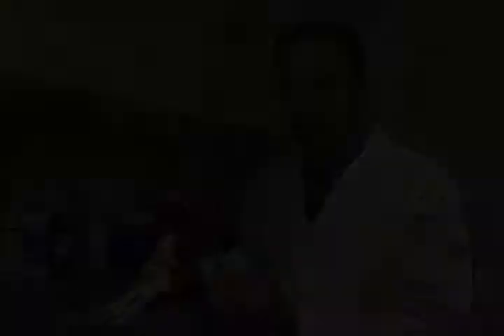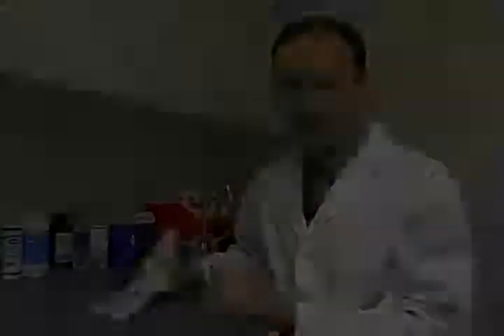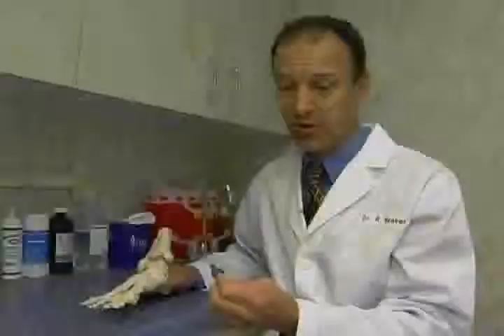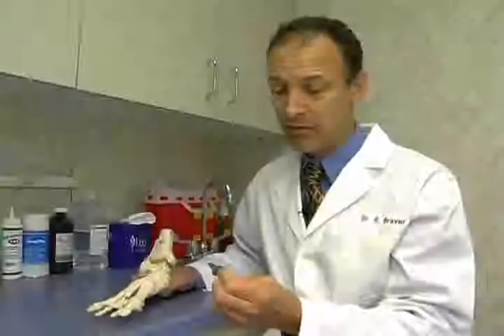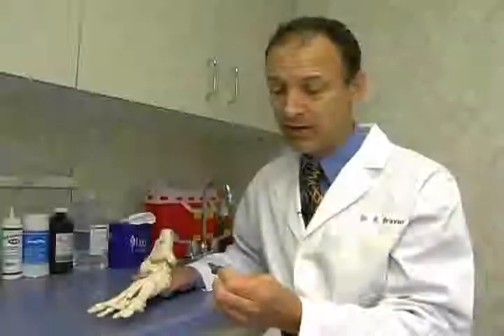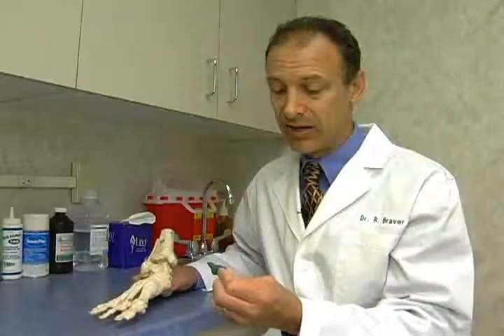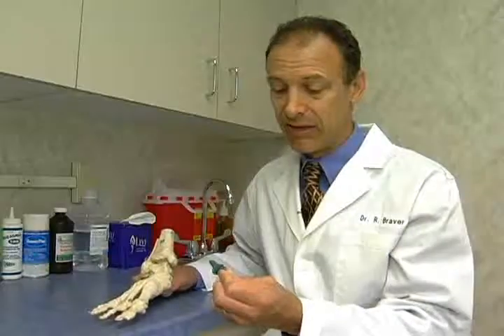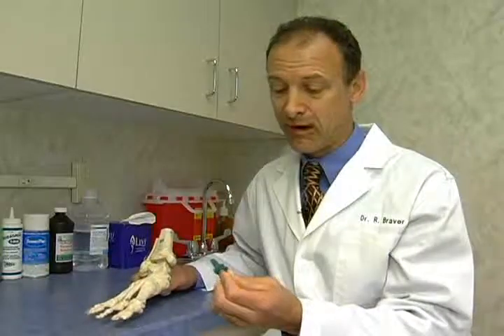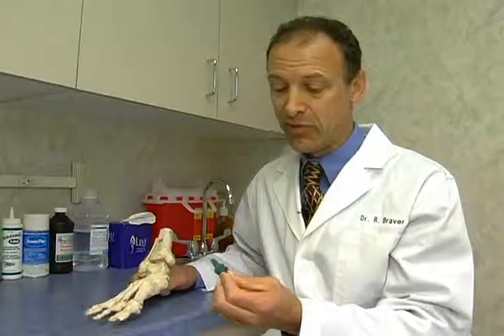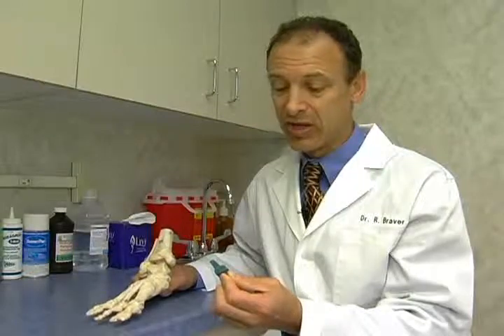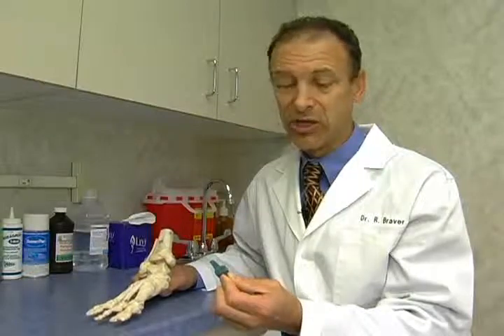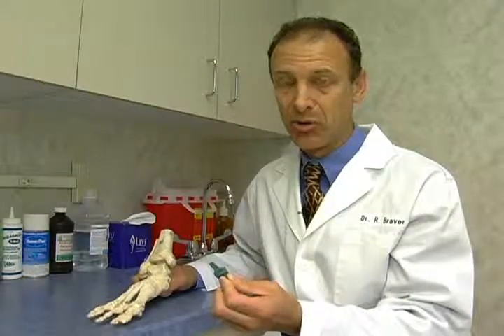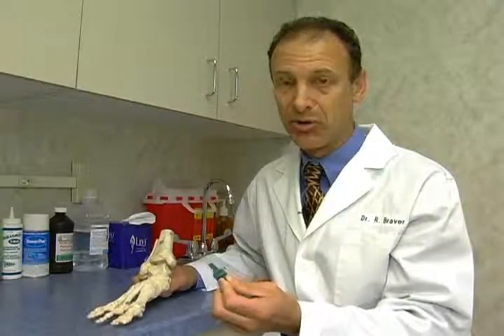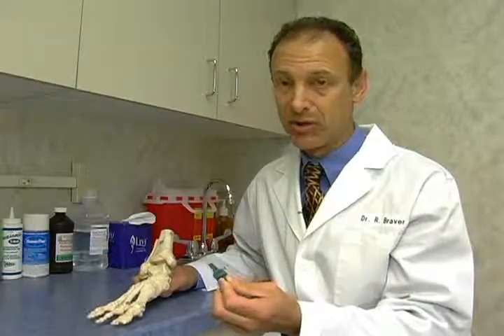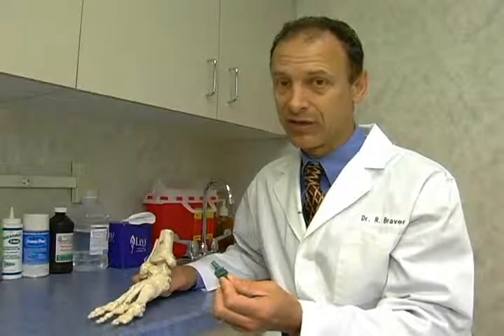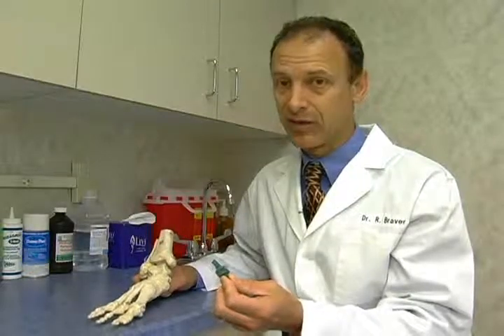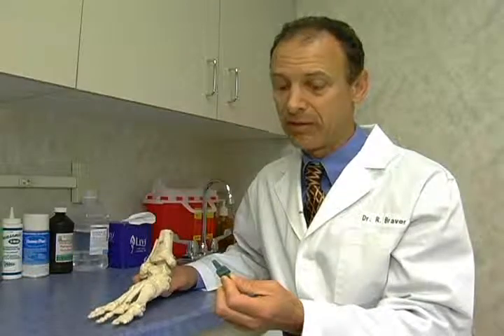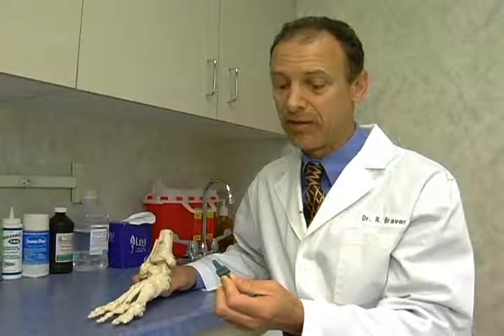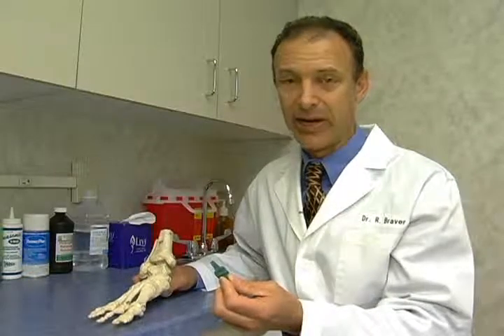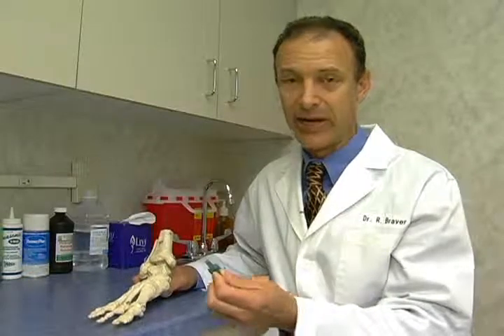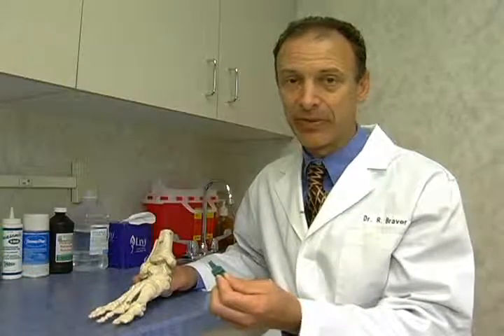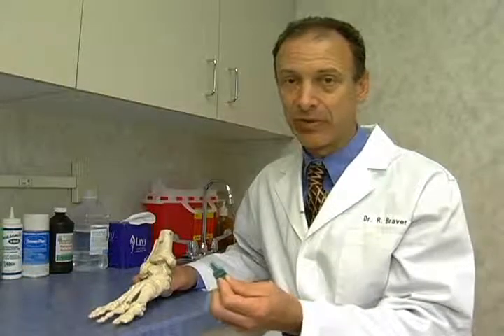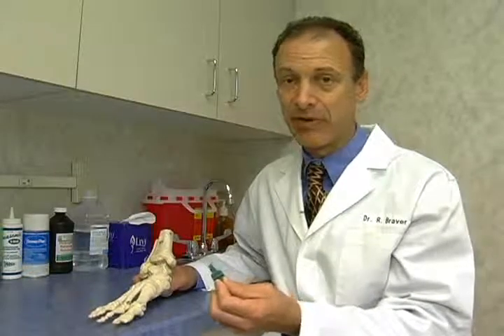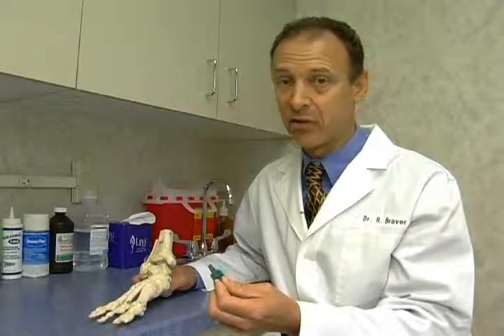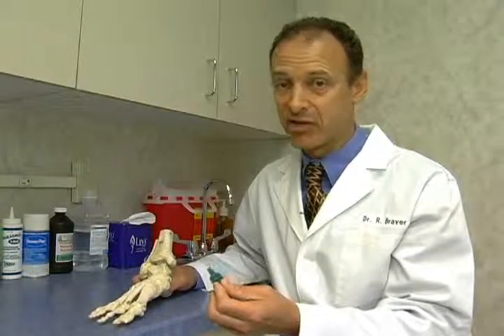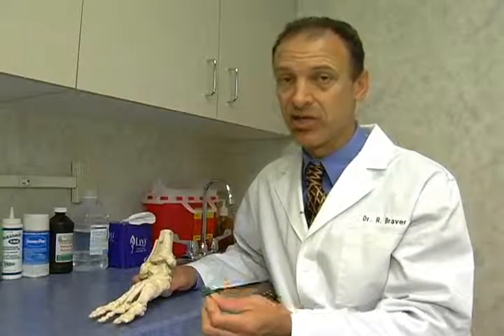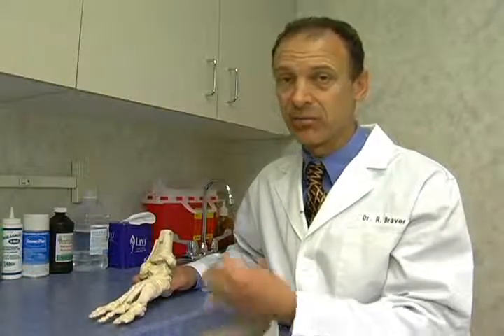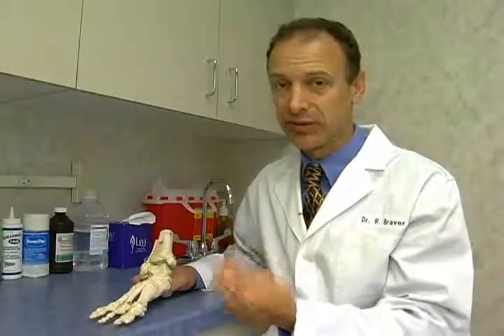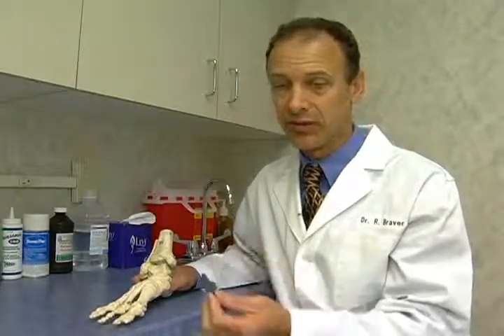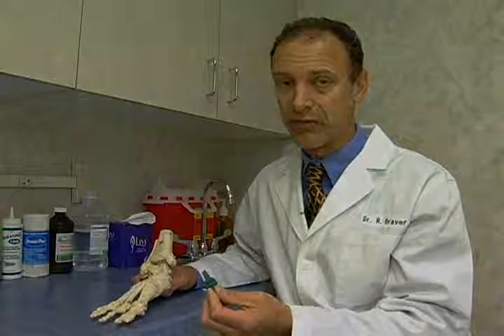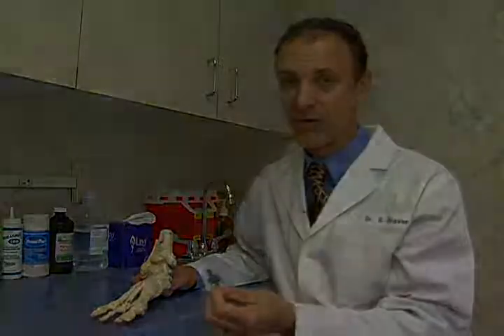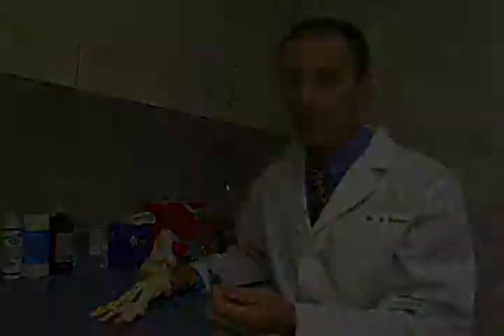I think you'll agree that if you have problems with this big toe joint, it can definitely be made pain free. So if you have any questions, please feel free to call me.